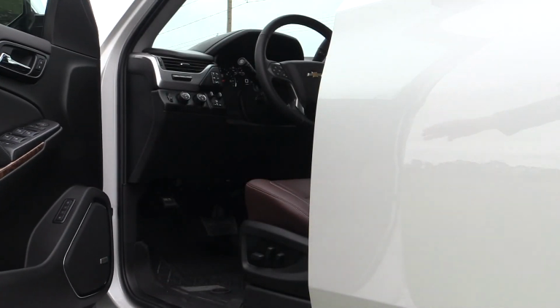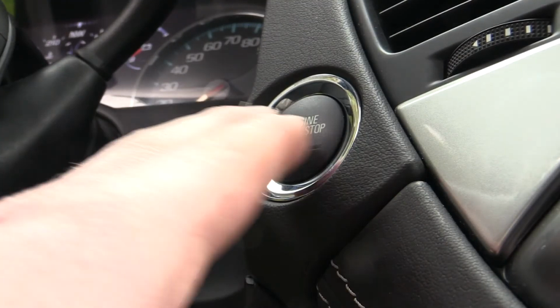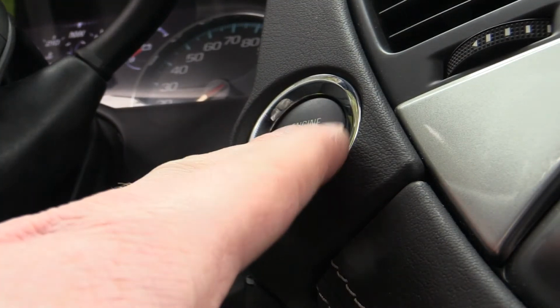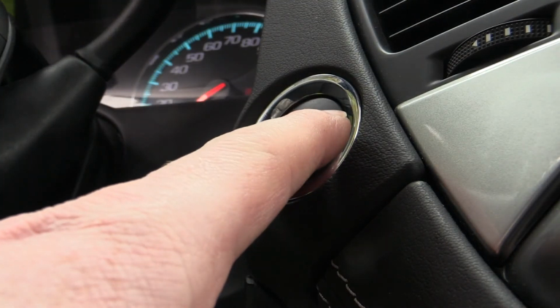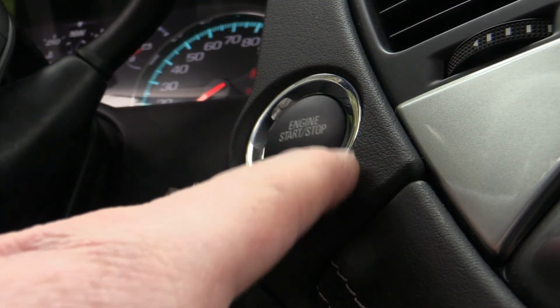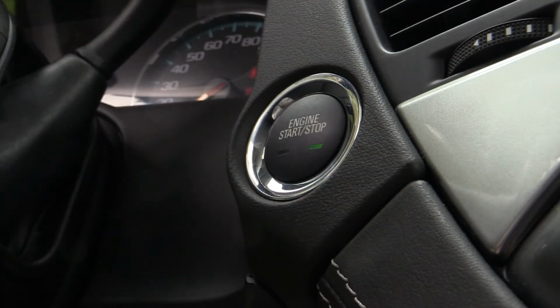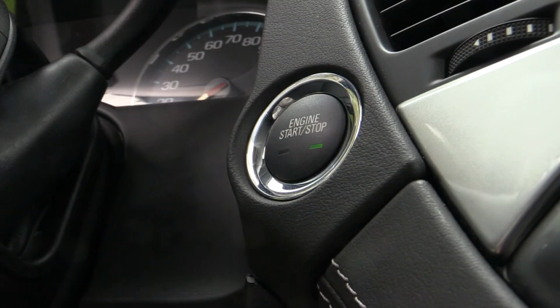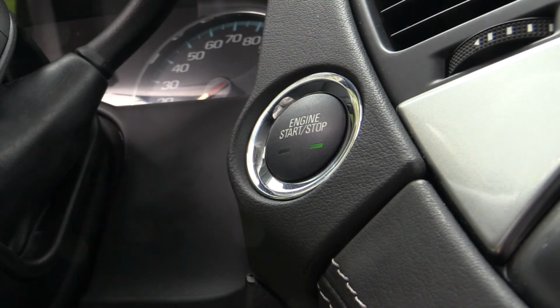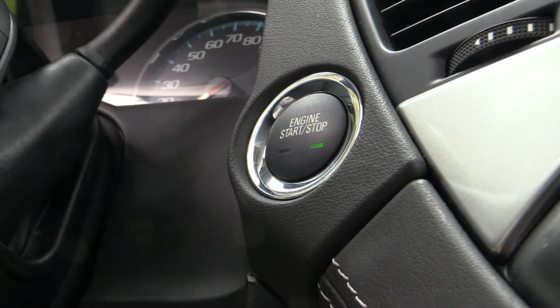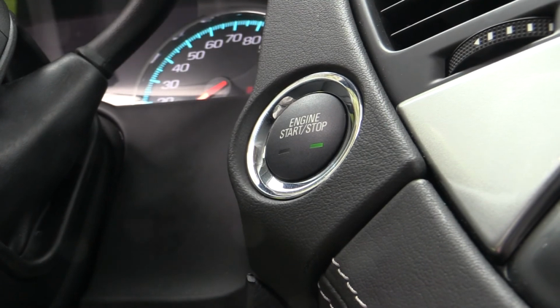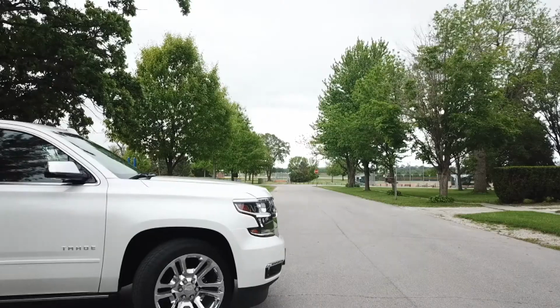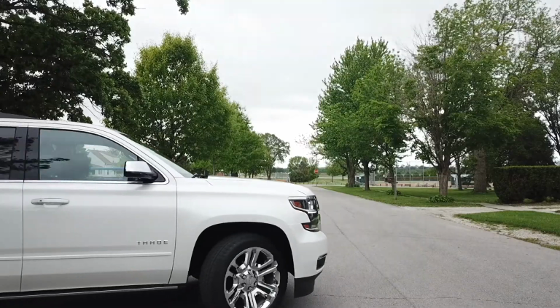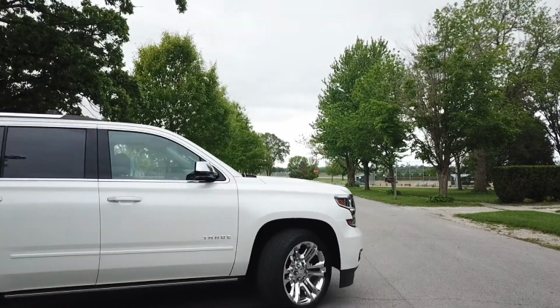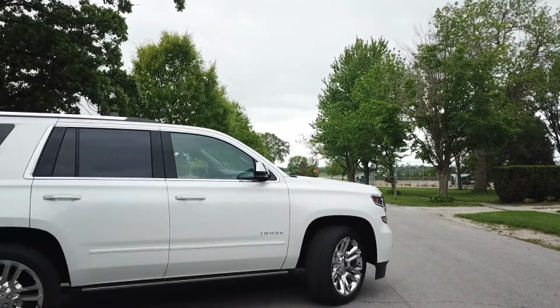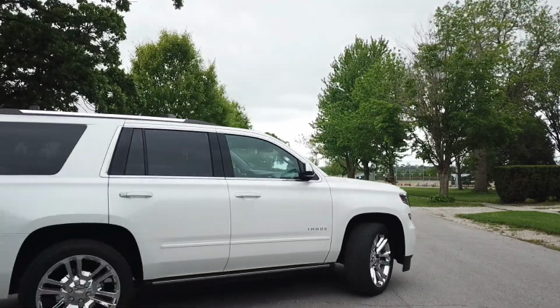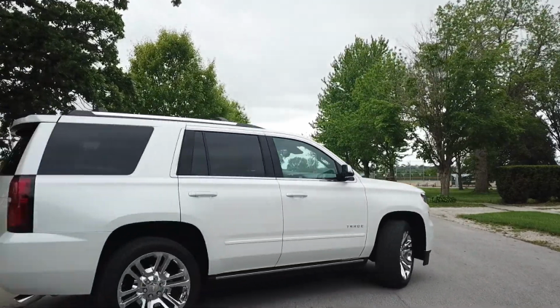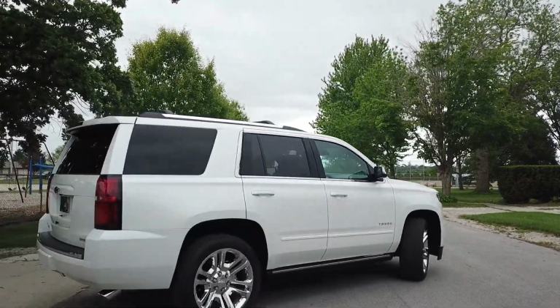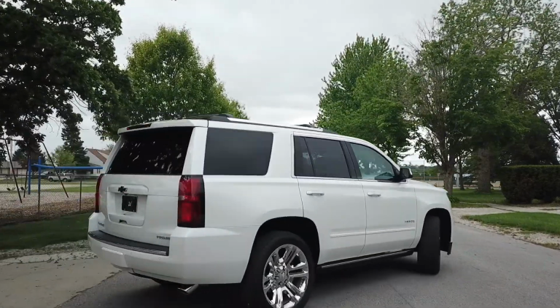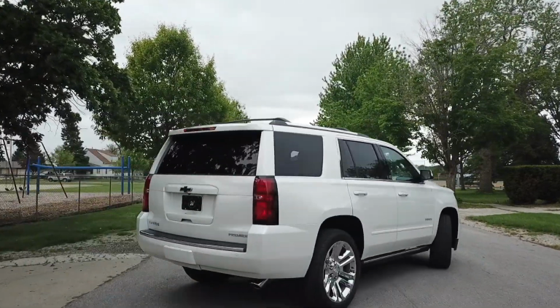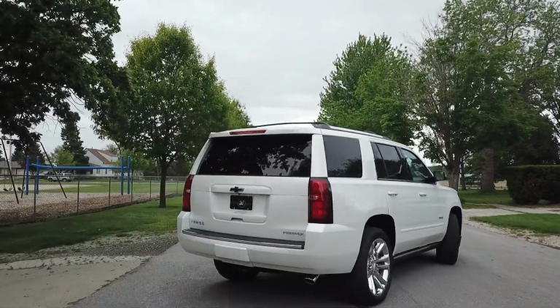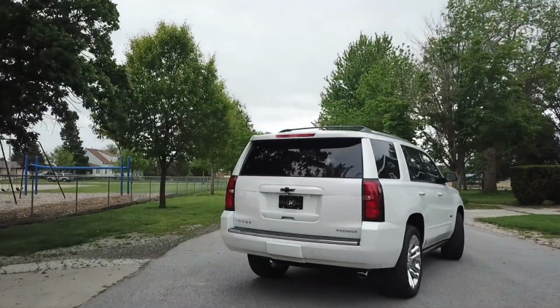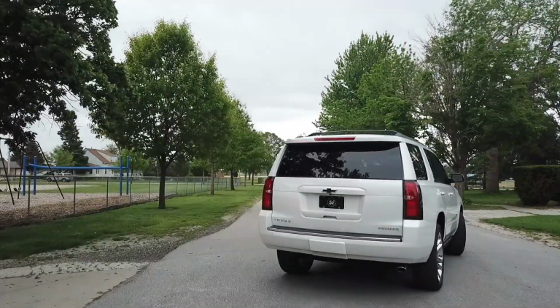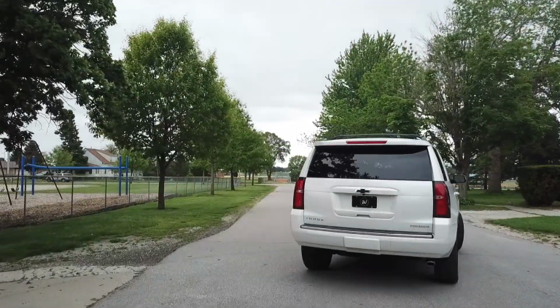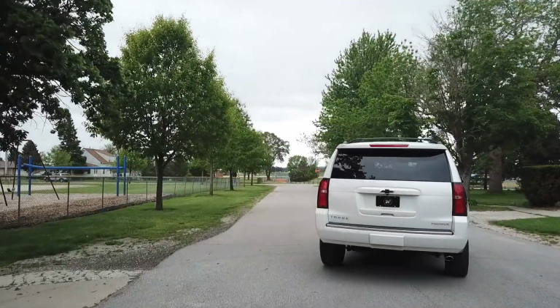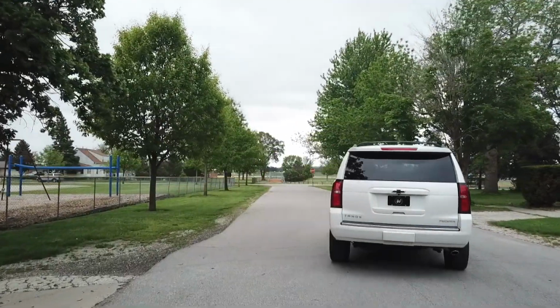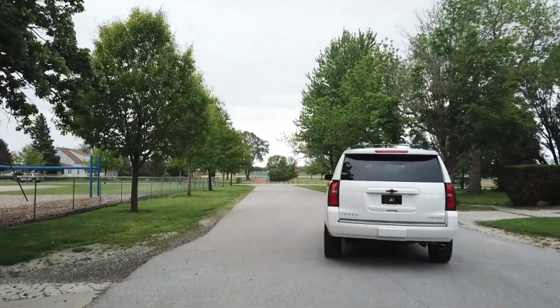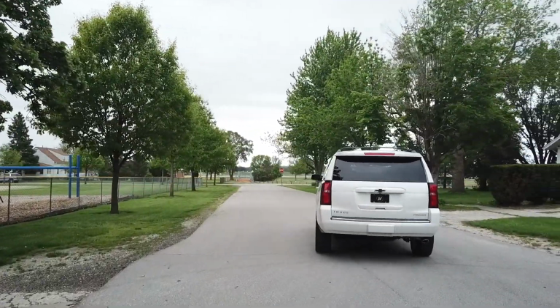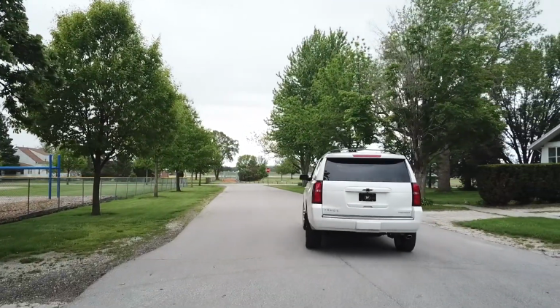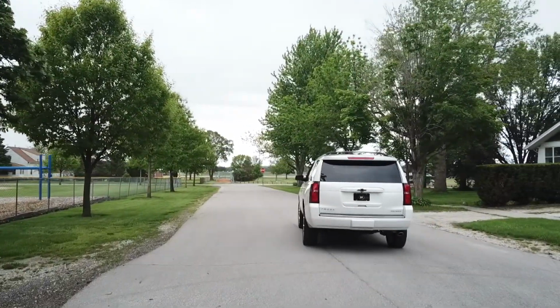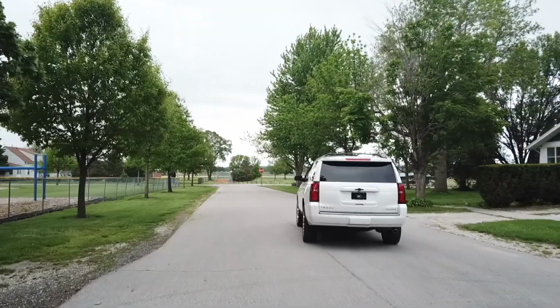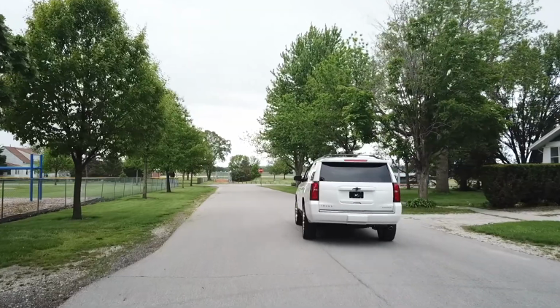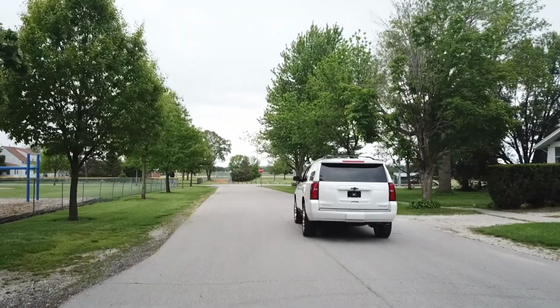This Tahoe is probably going to have the softest, smoothest riding suspension that we offer, being that it has the magnetic selective ride control that's standard on the Tahoe Premier.